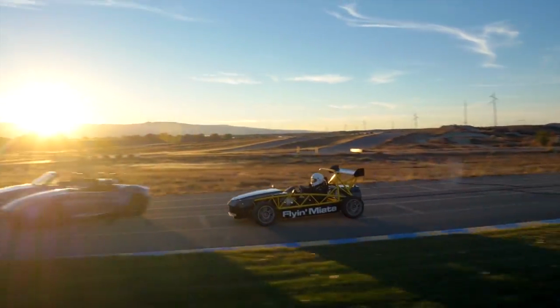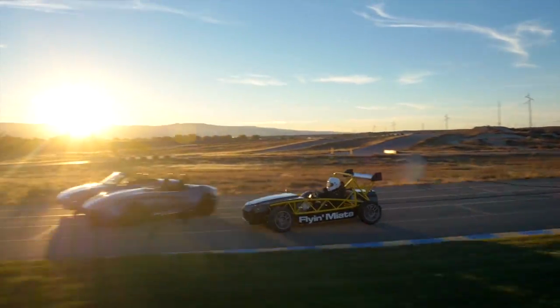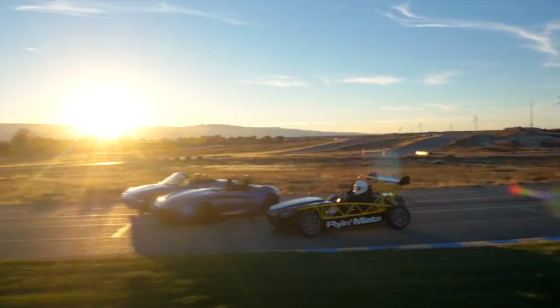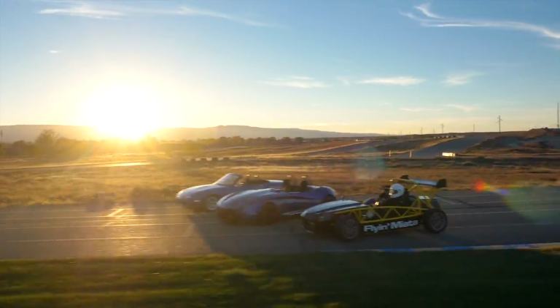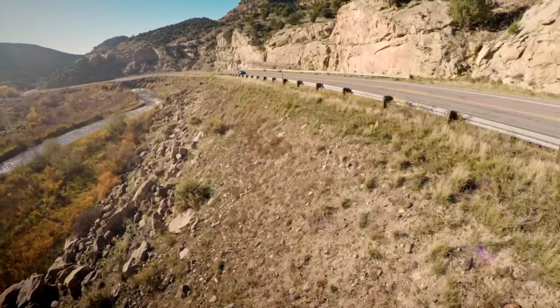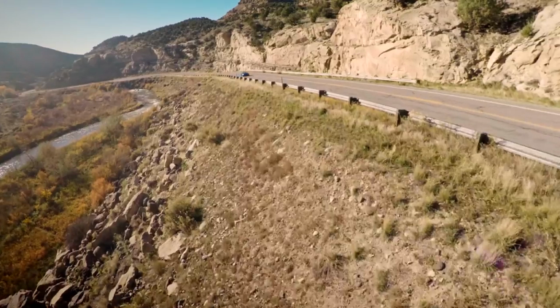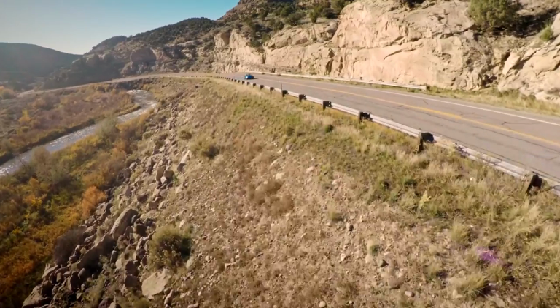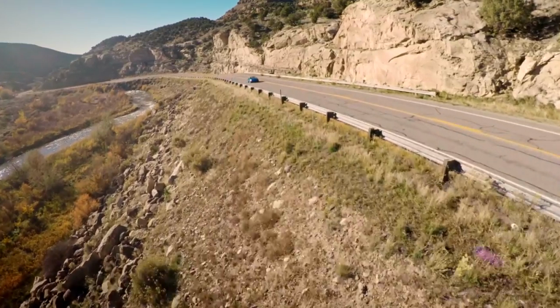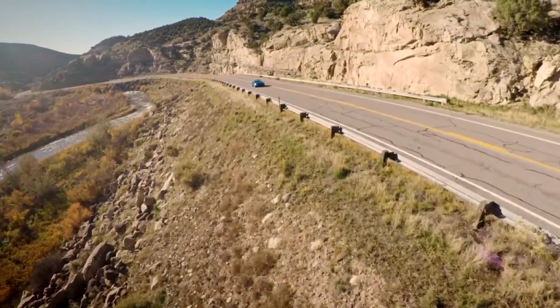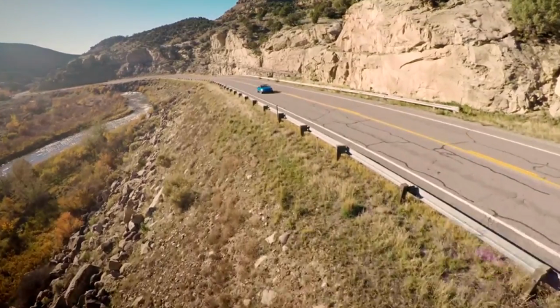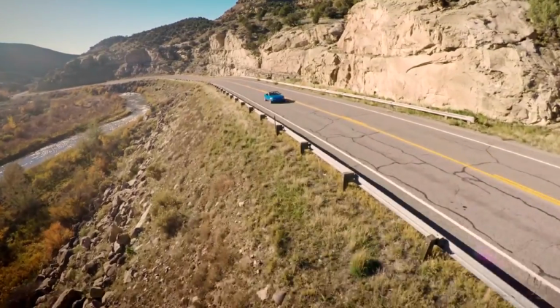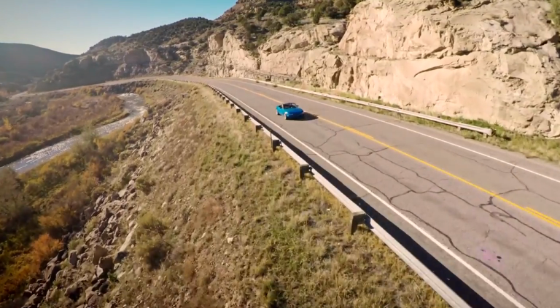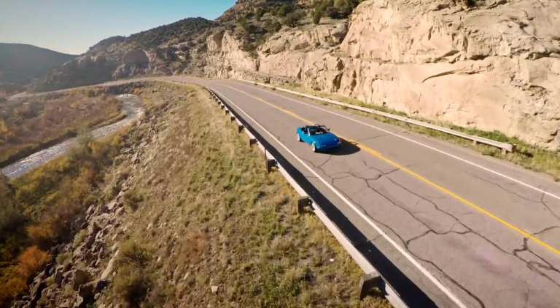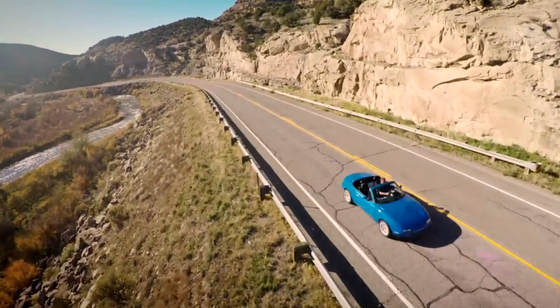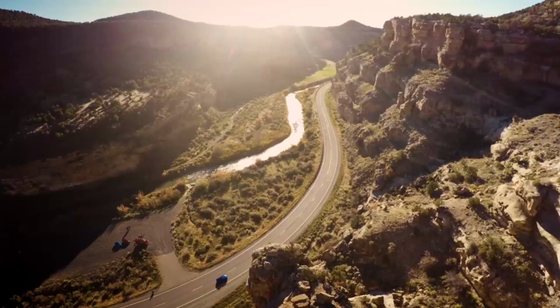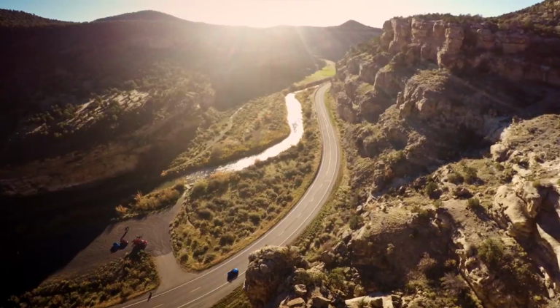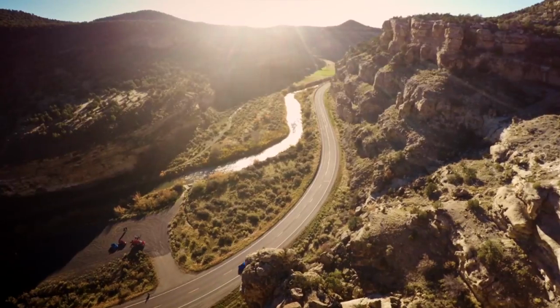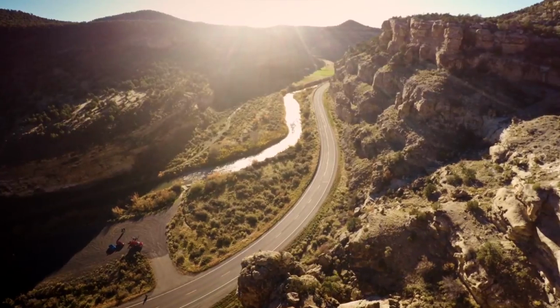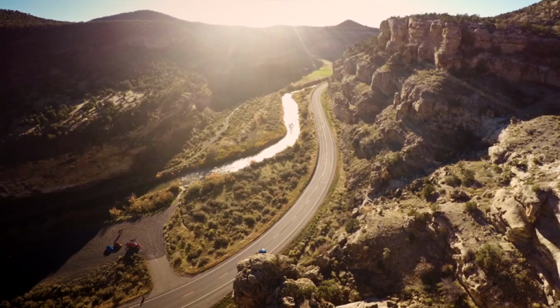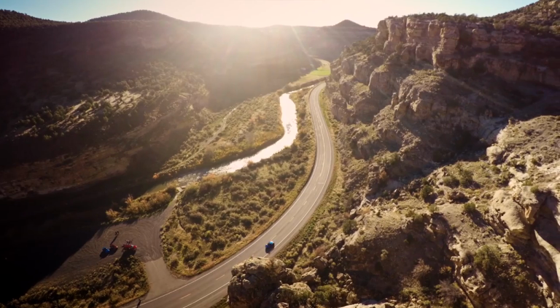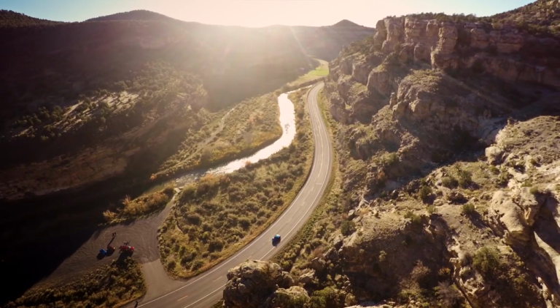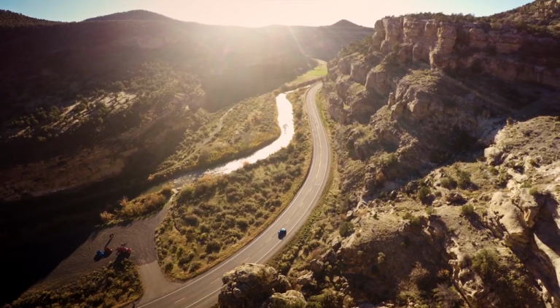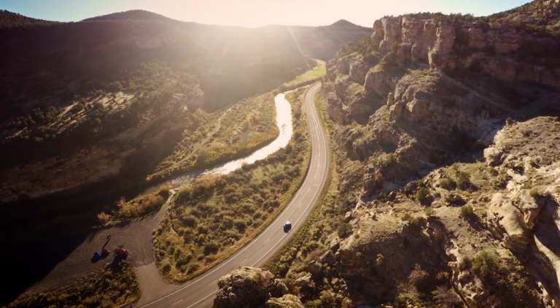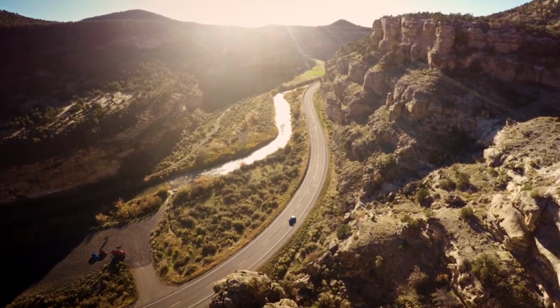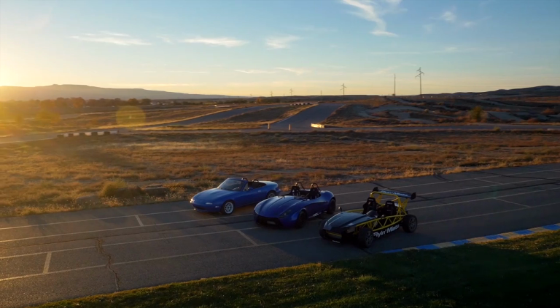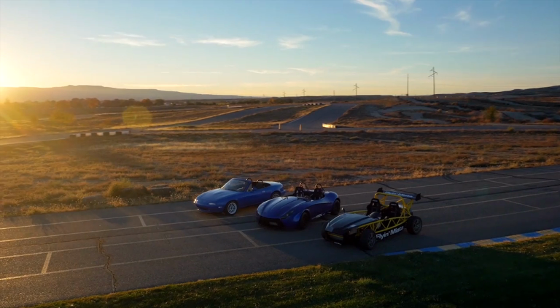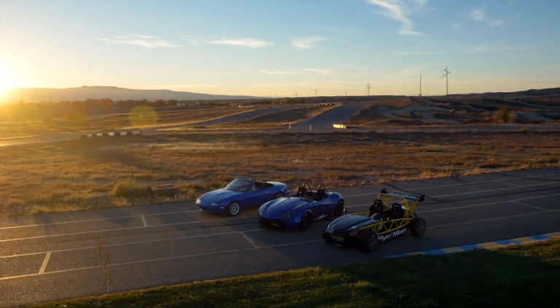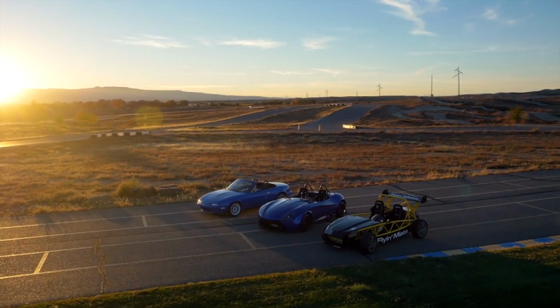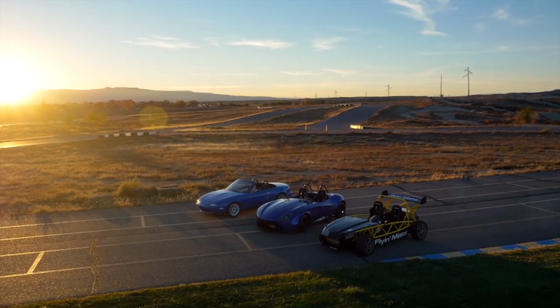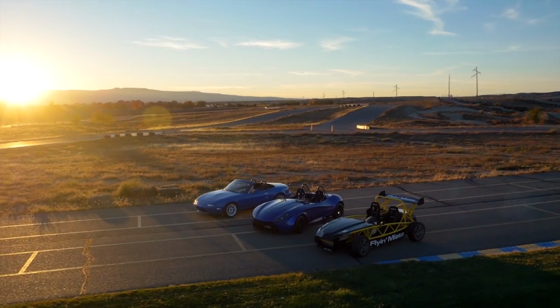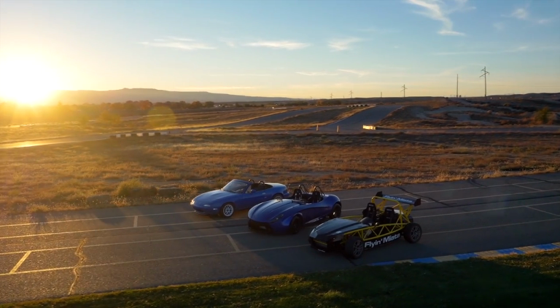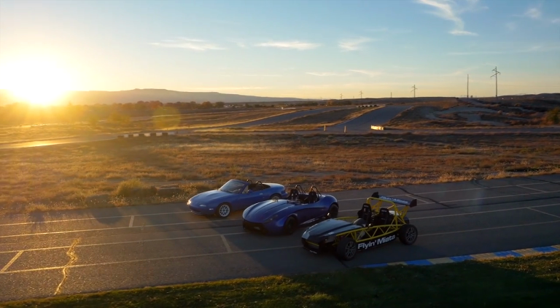We've seen Miata enthusiasts modifying Miatas for a quarter century now, and with the introduction of the new fourth generation, the future is looking good.